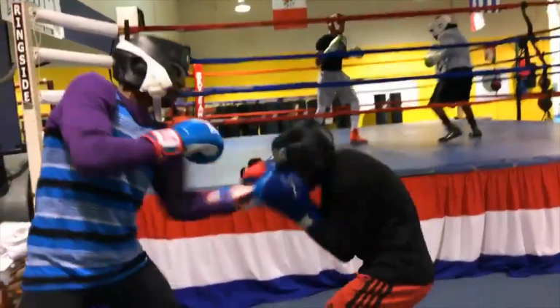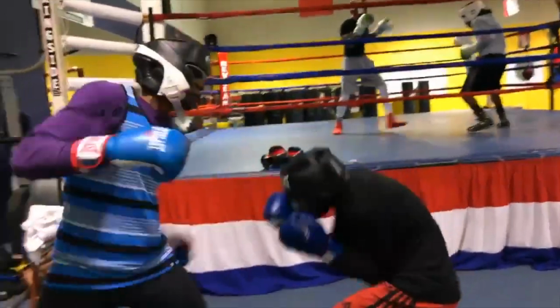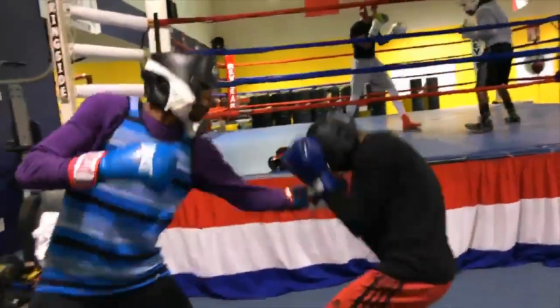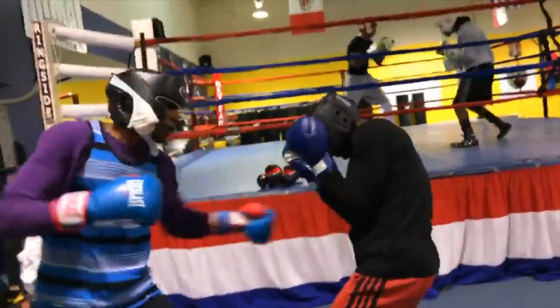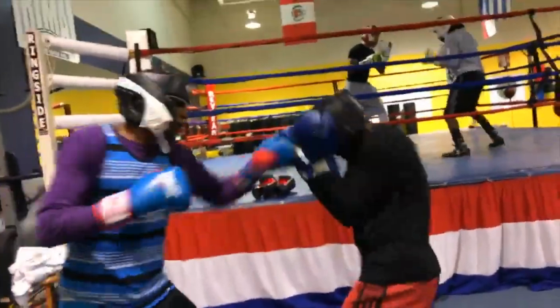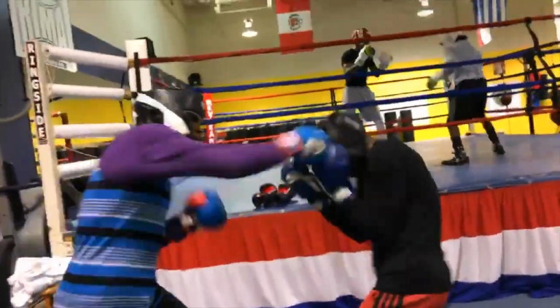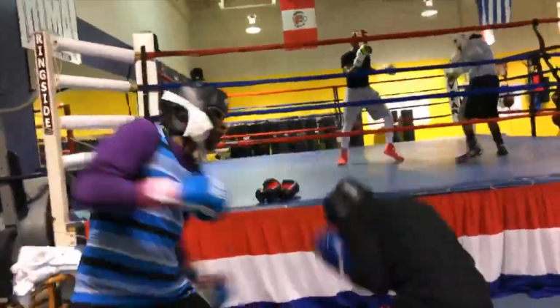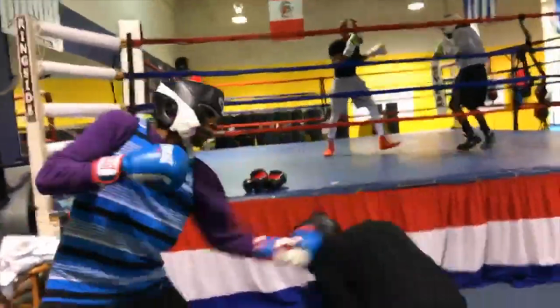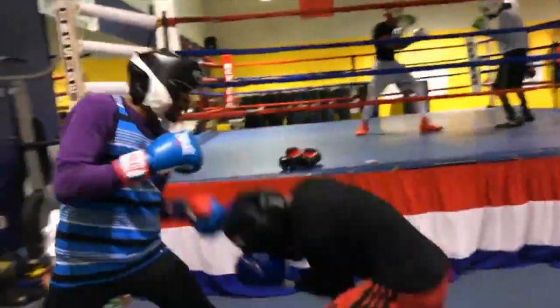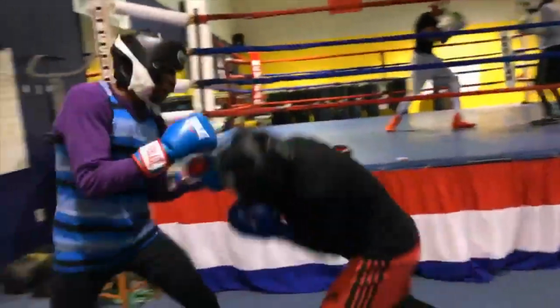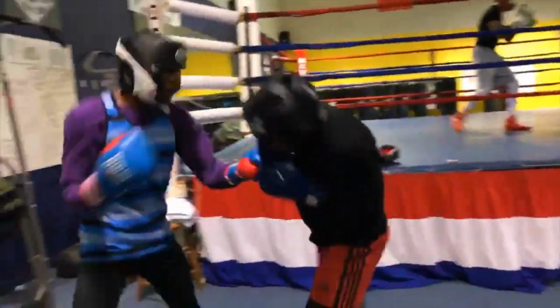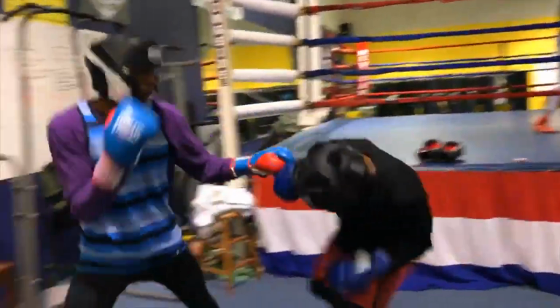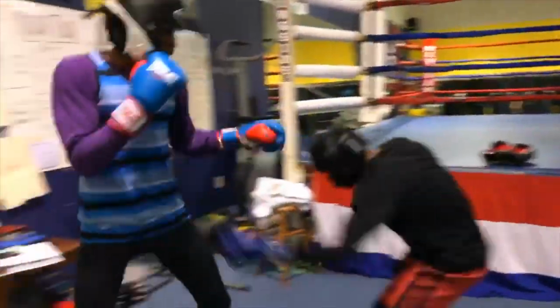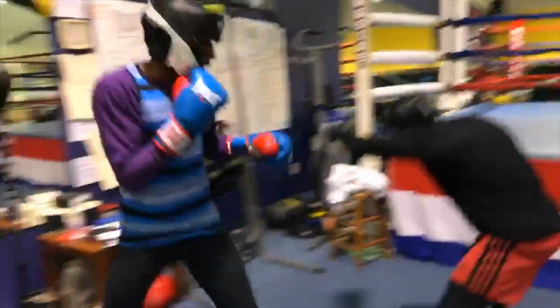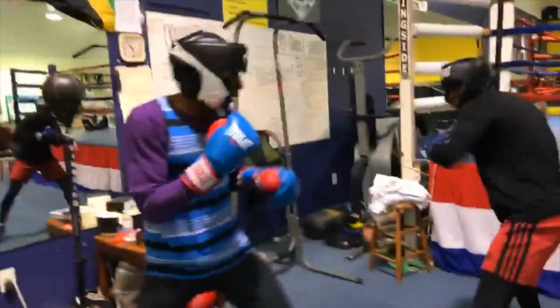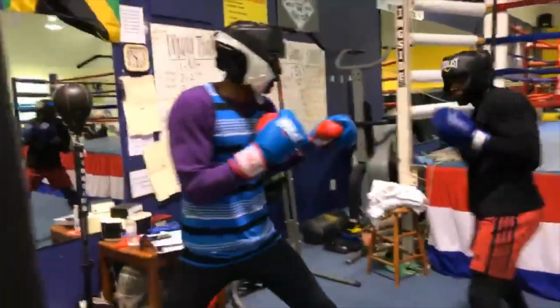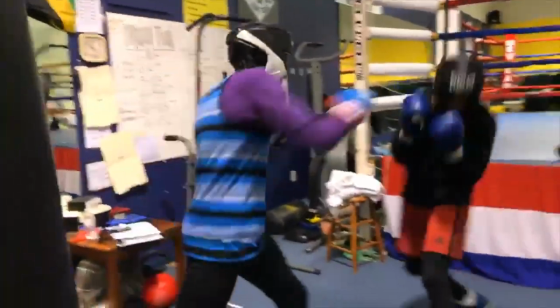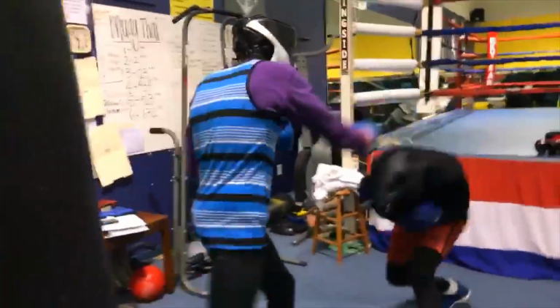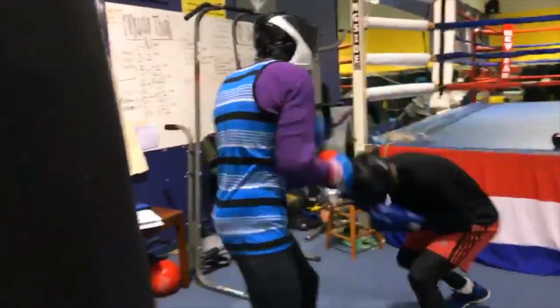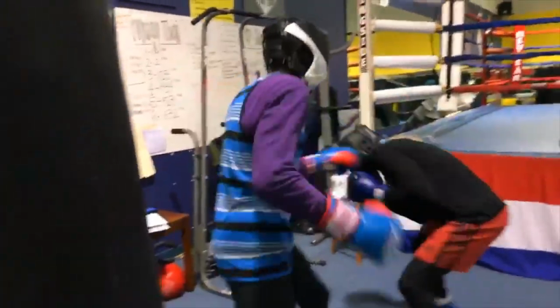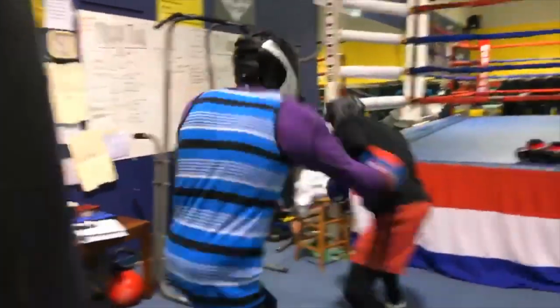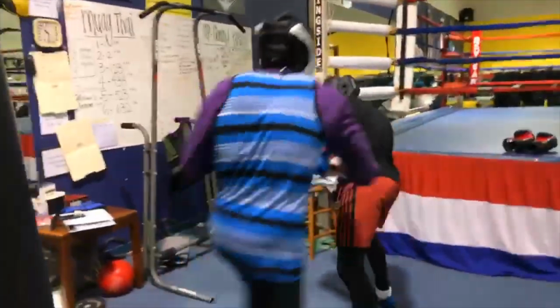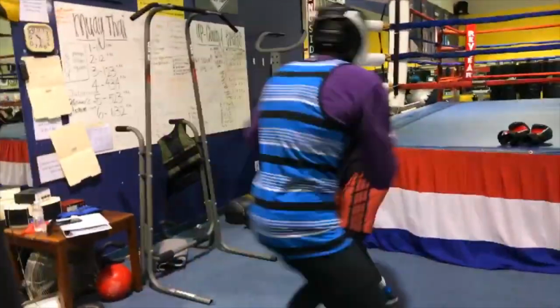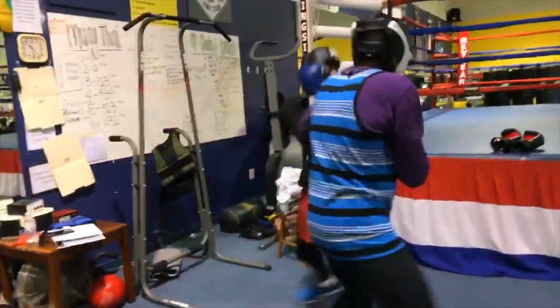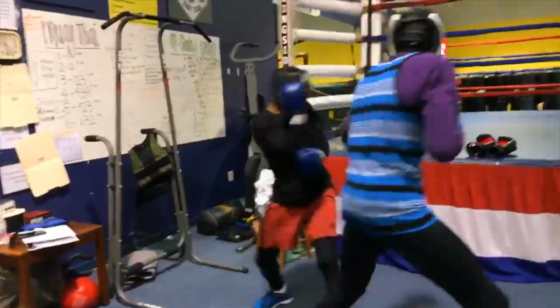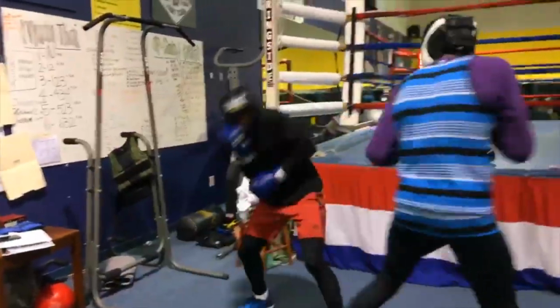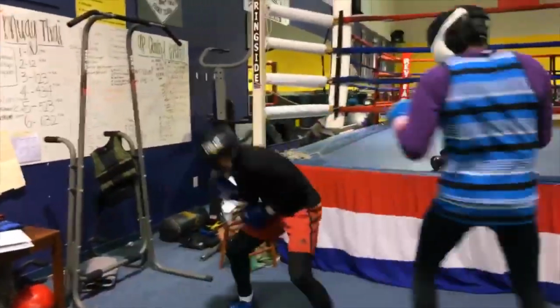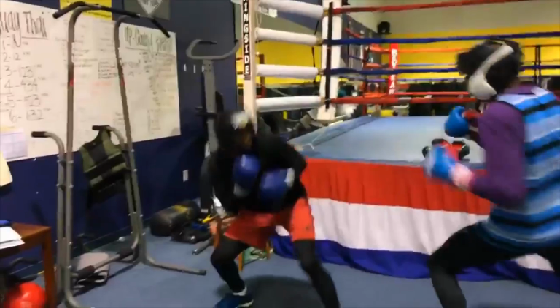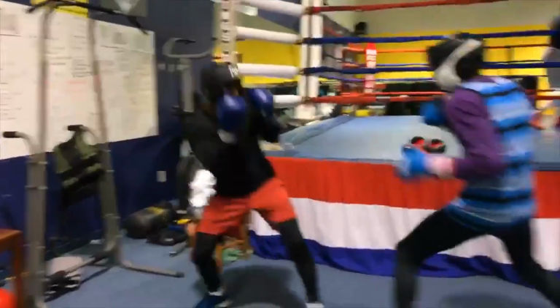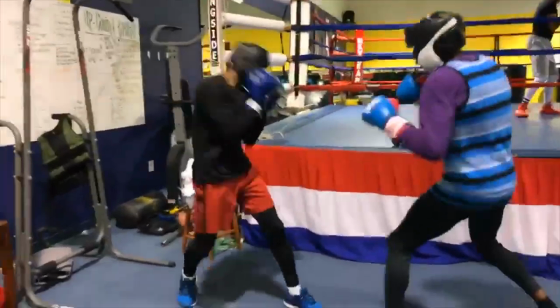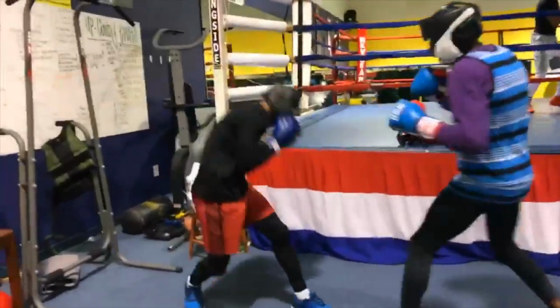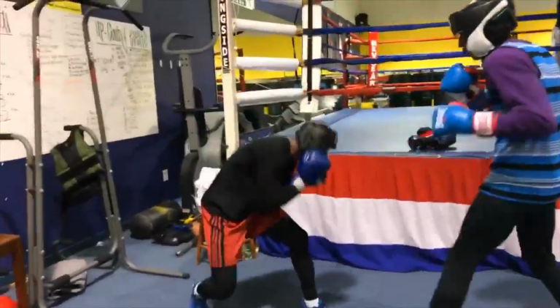There you go, don't forget. Beautiful. Work. Beautiful. Work.